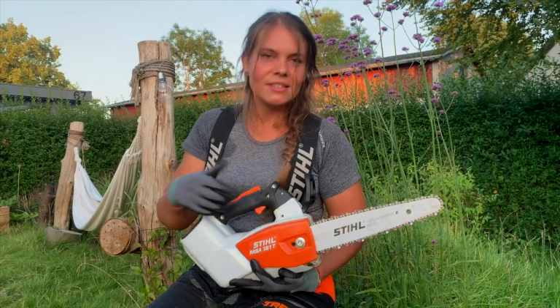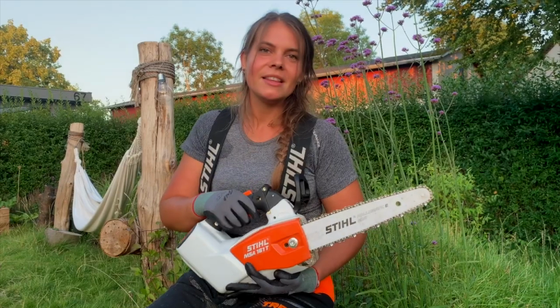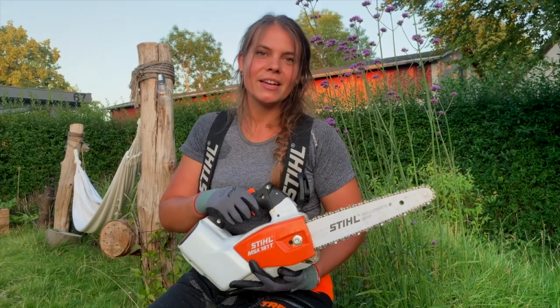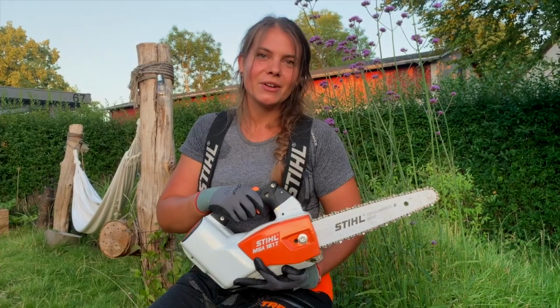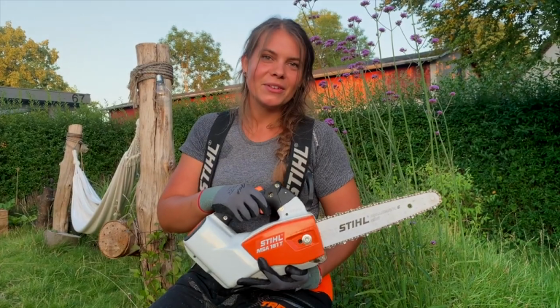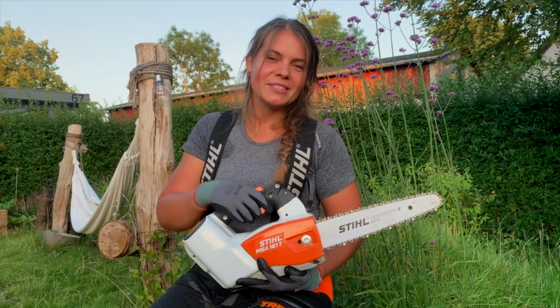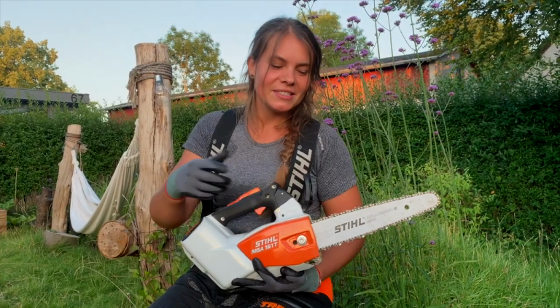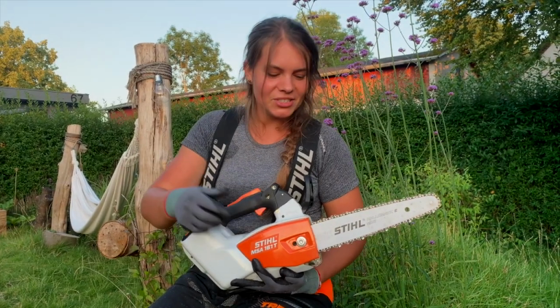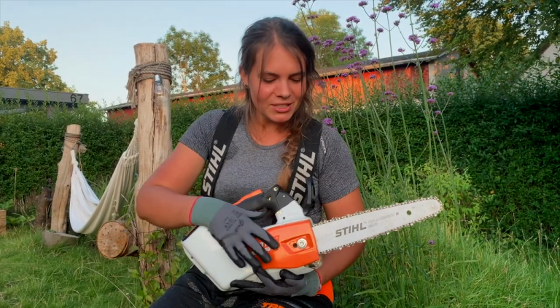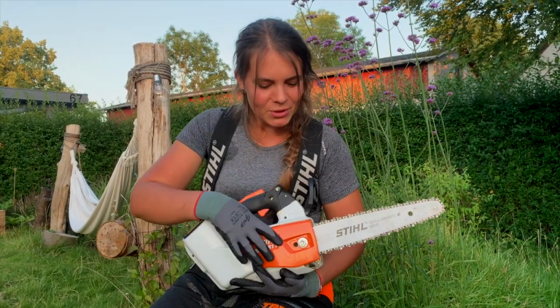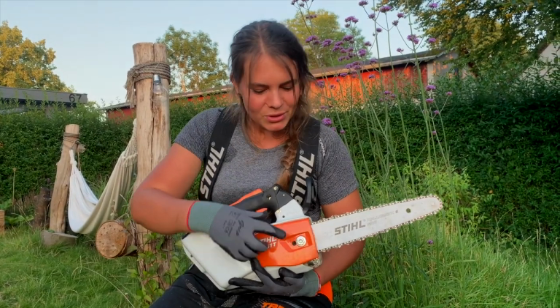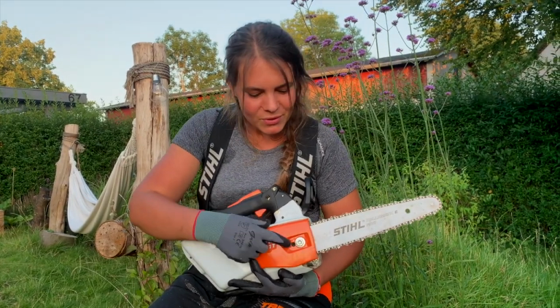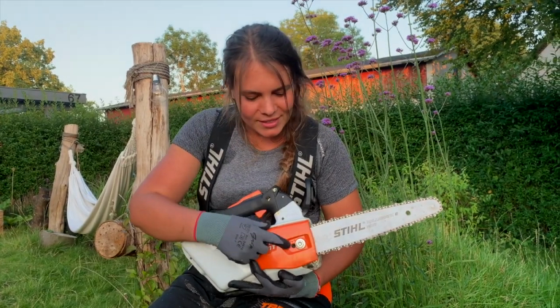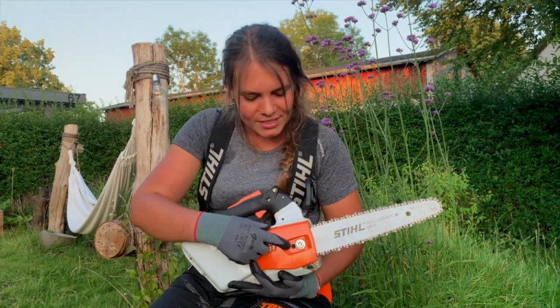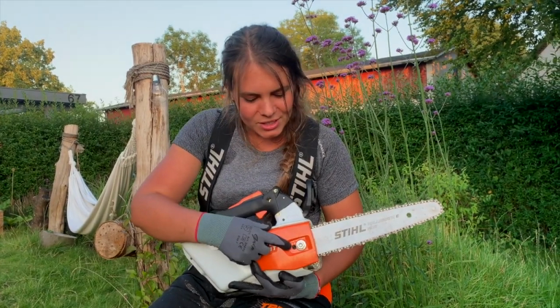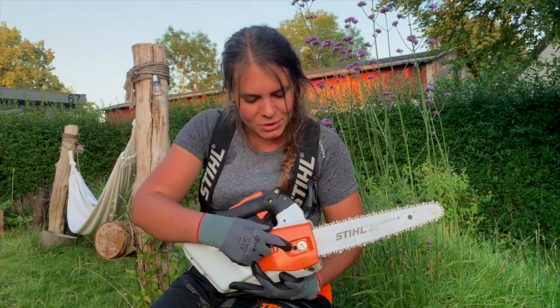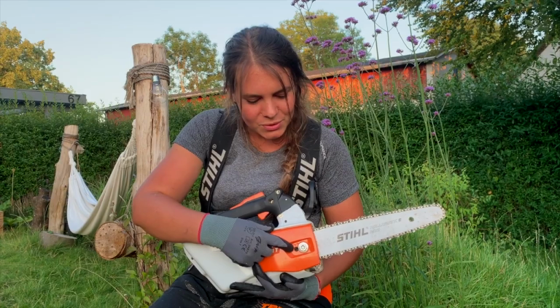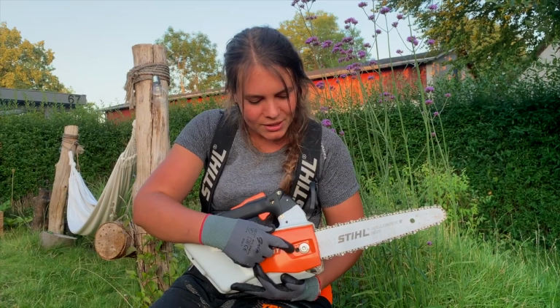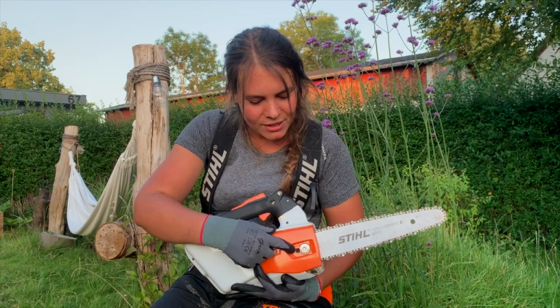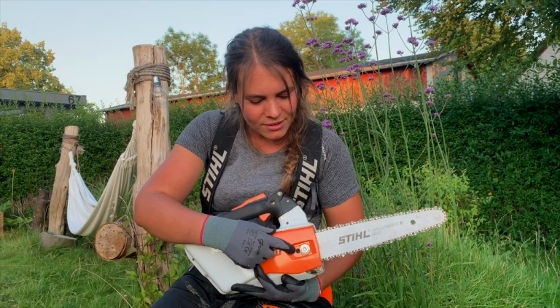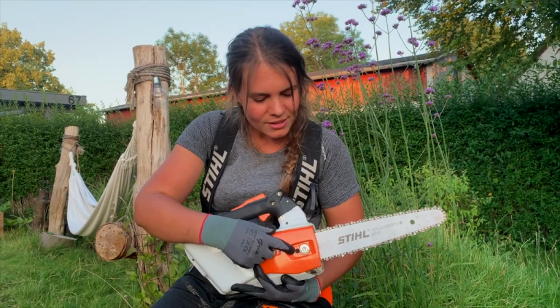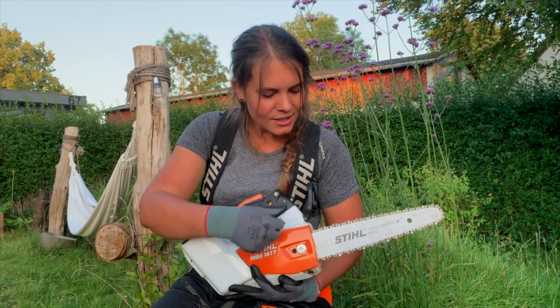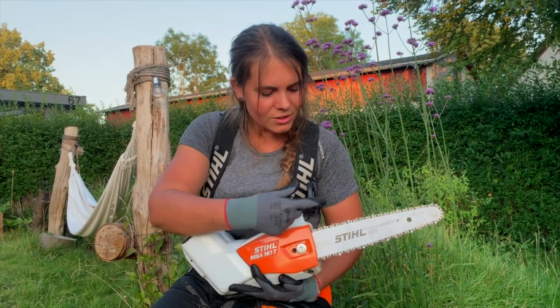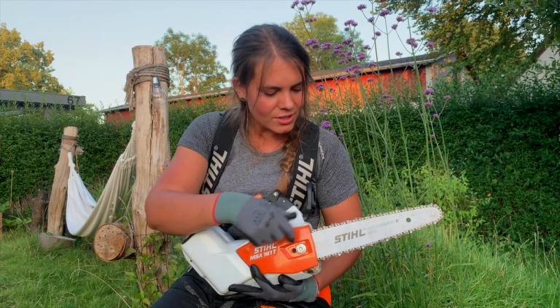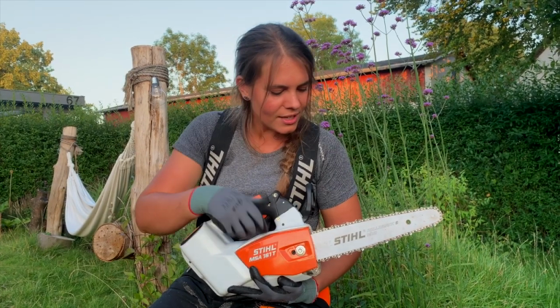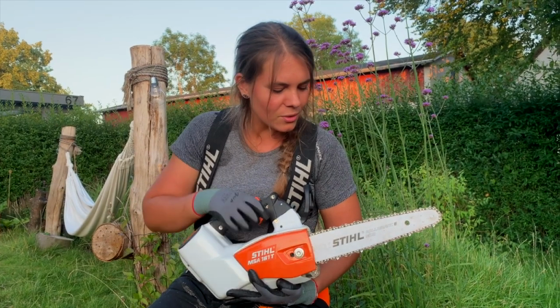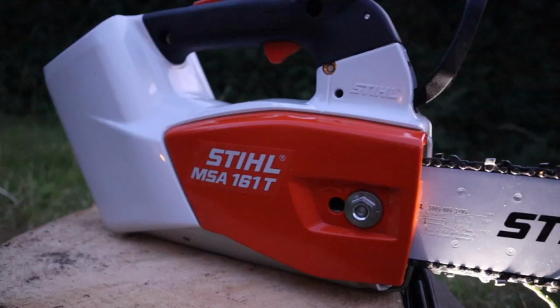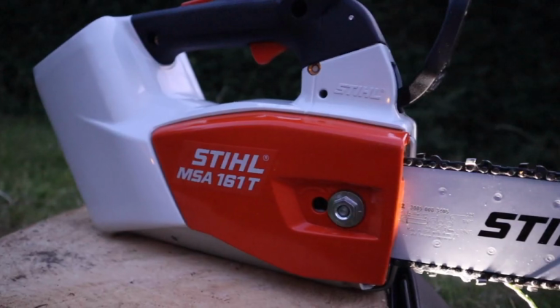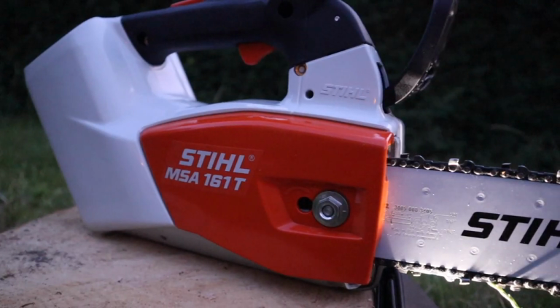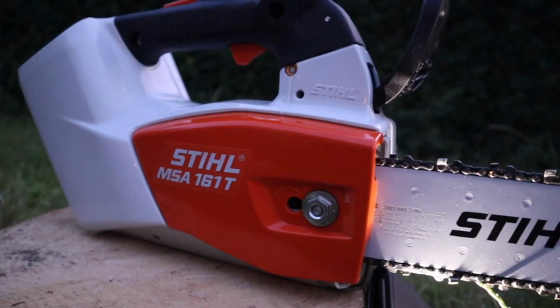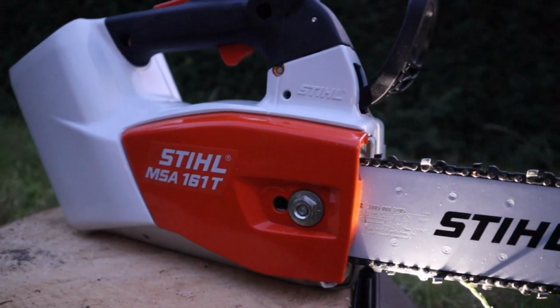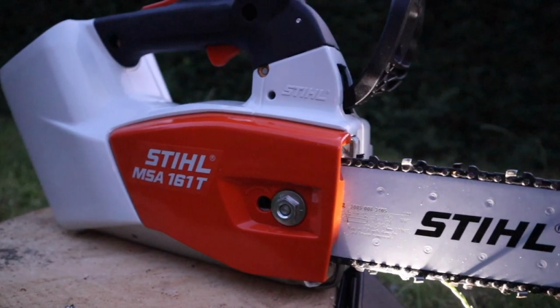Like on other steel chainsaws, you've got the tension screw down here to tighten or loosen your chain.